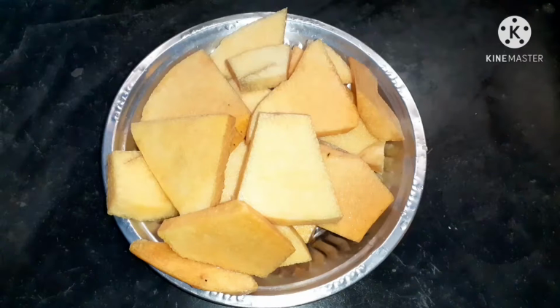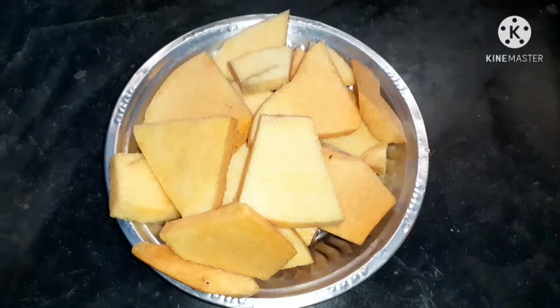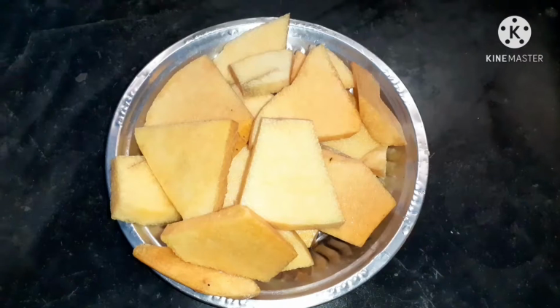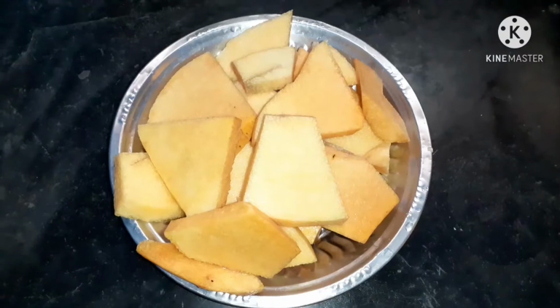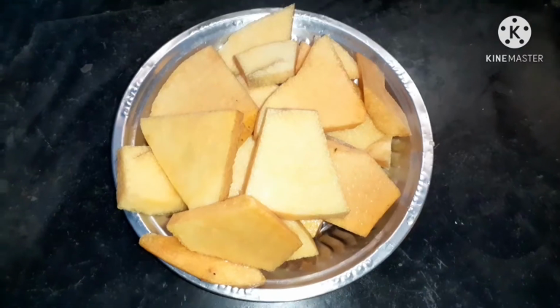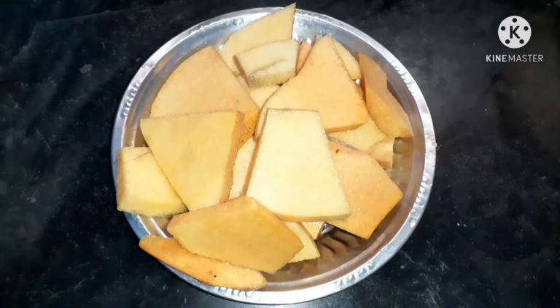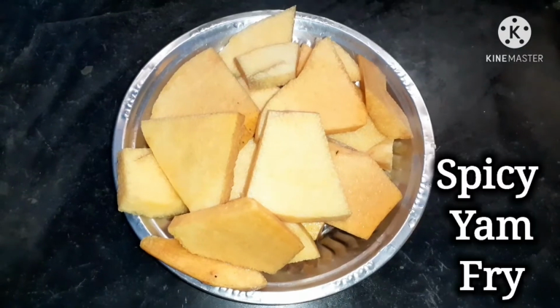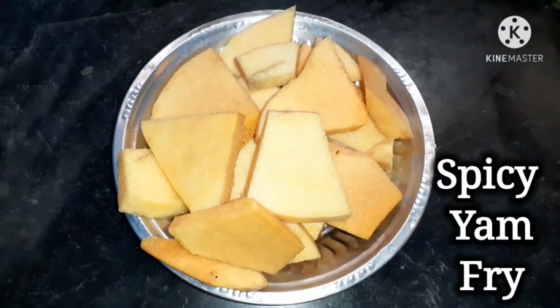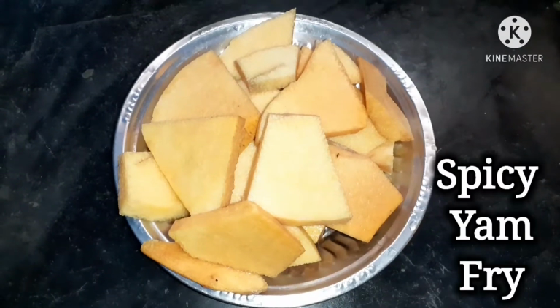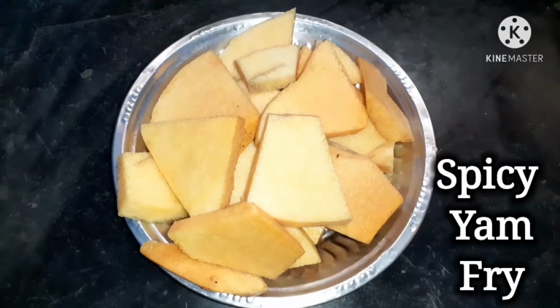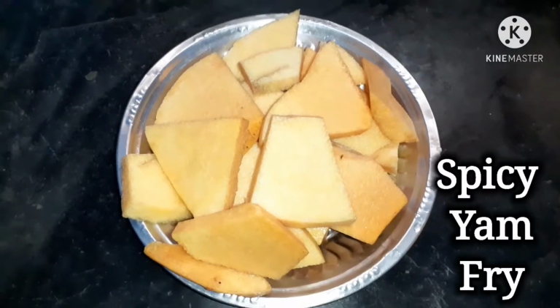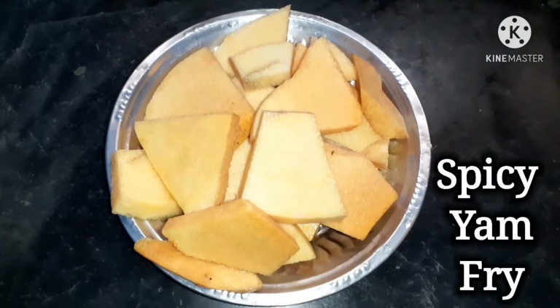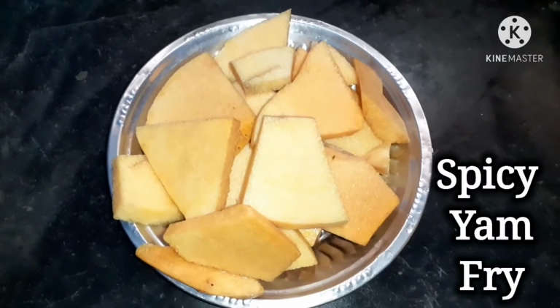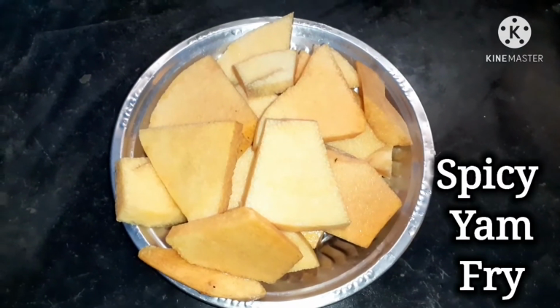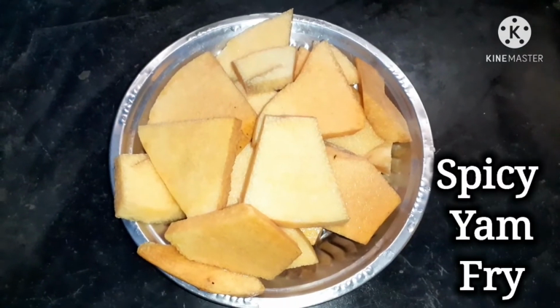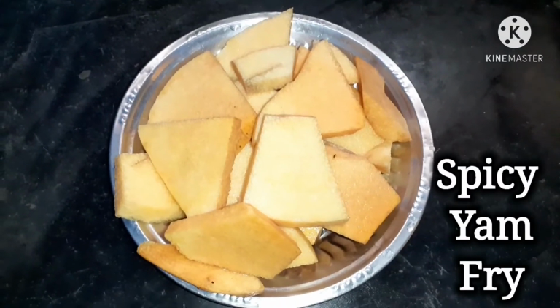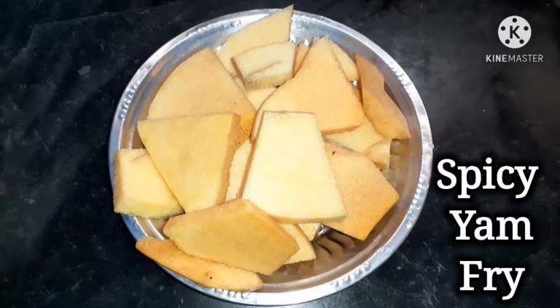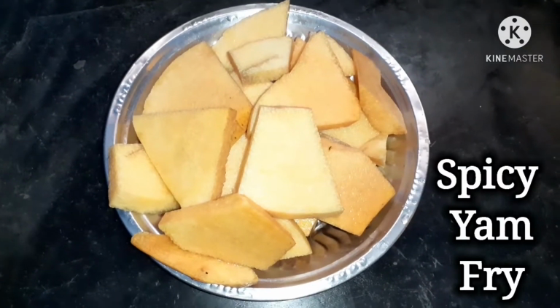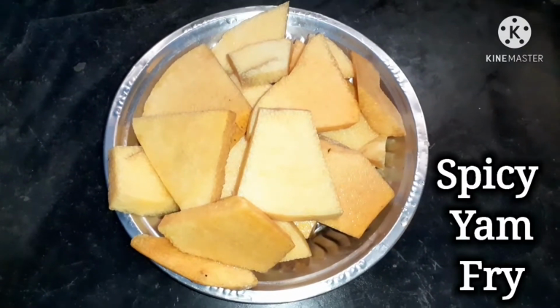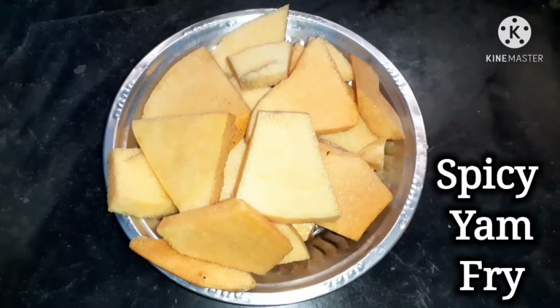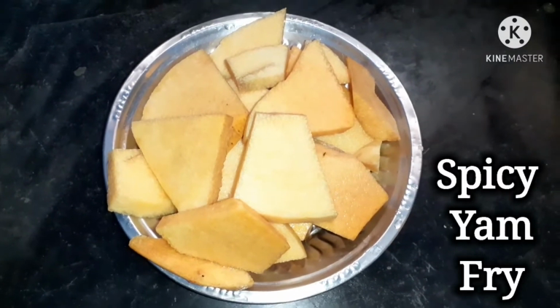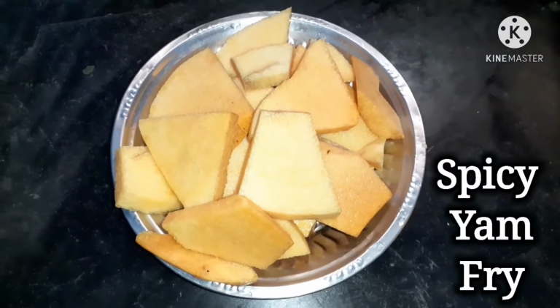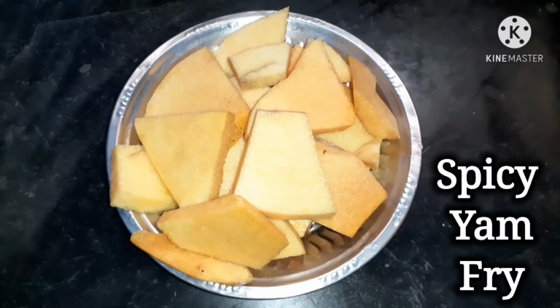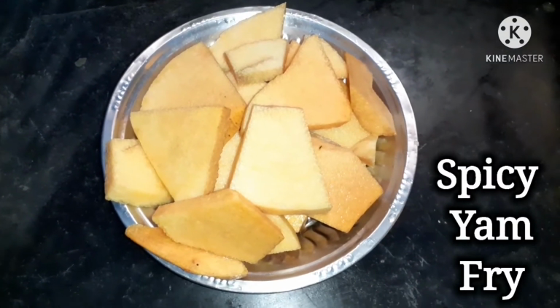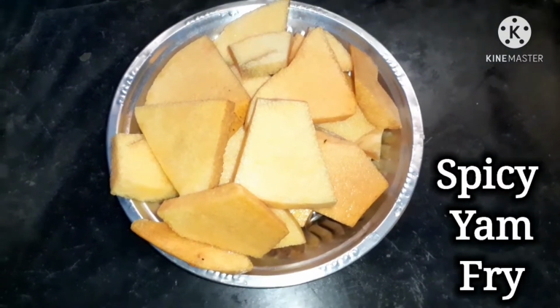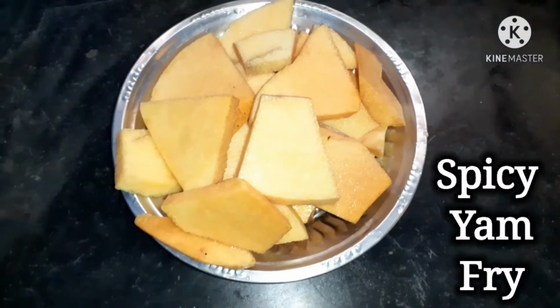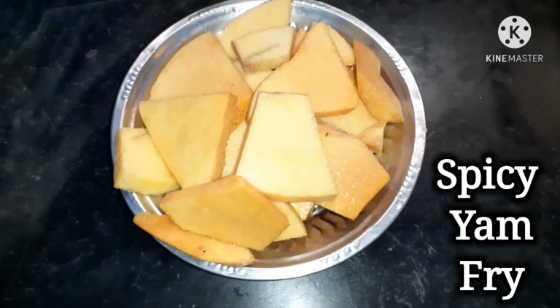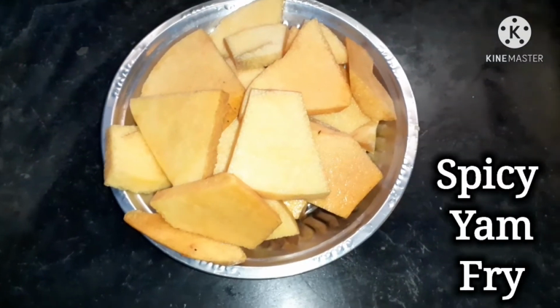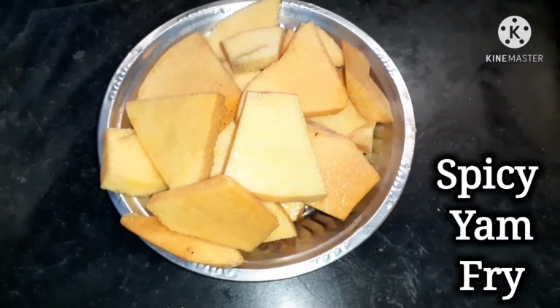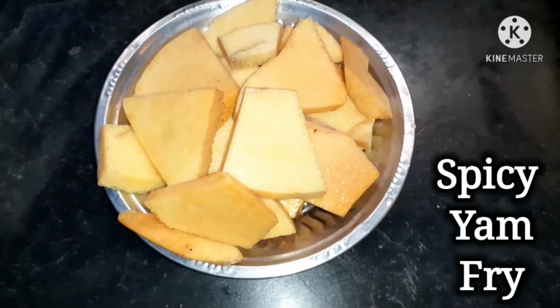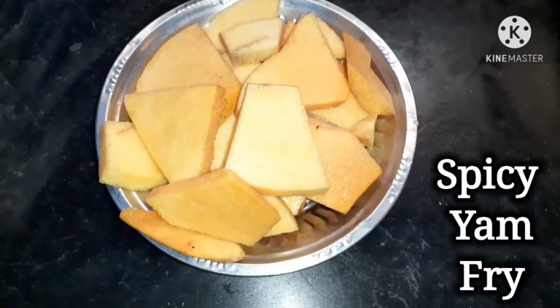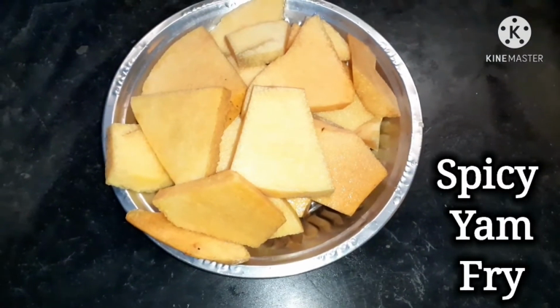Hi friends! Welcome to JP's Spicy Food. This is our dish: Karnakalunggu fry.